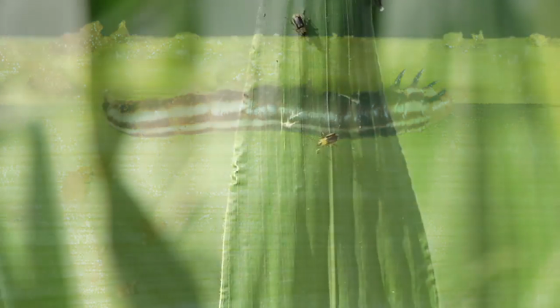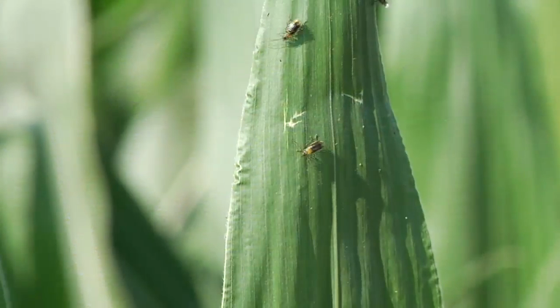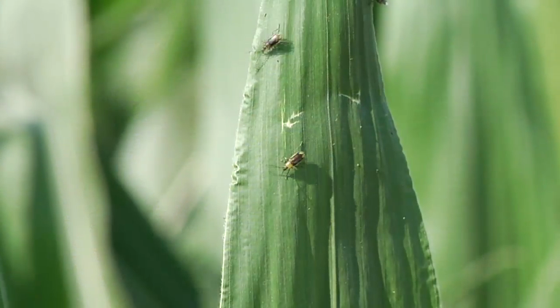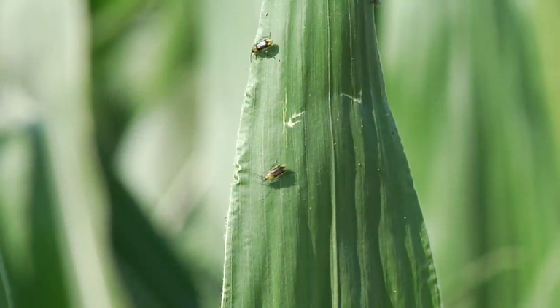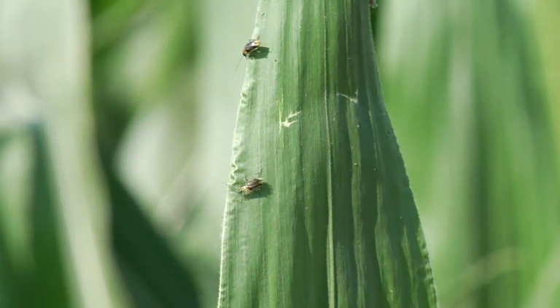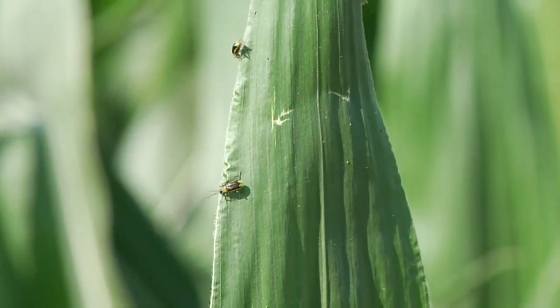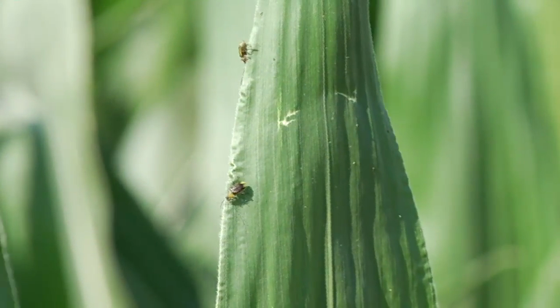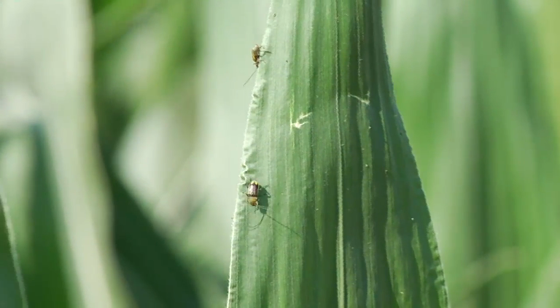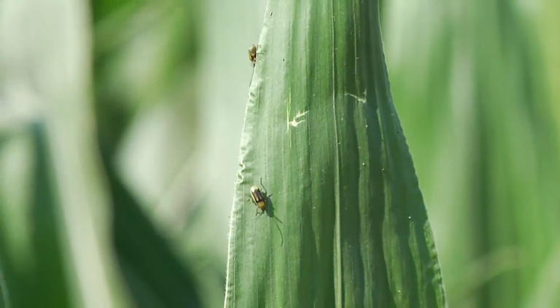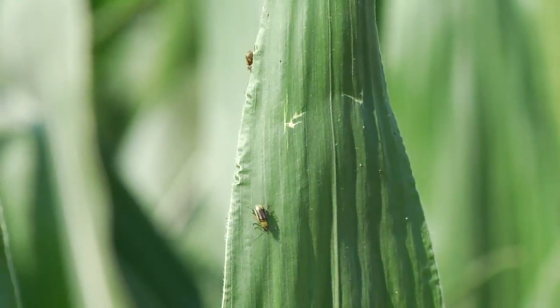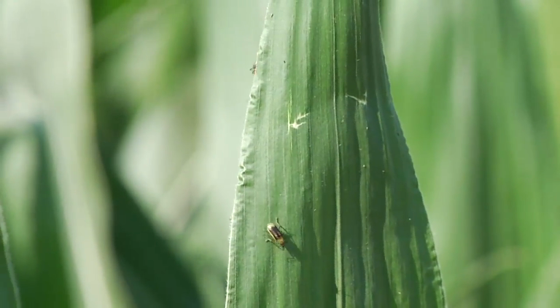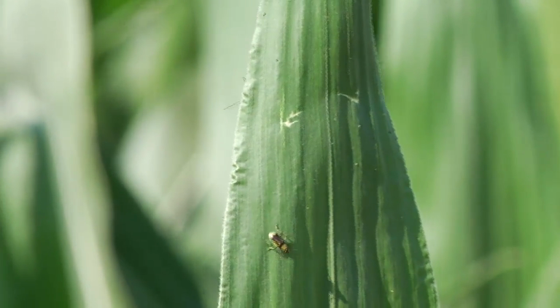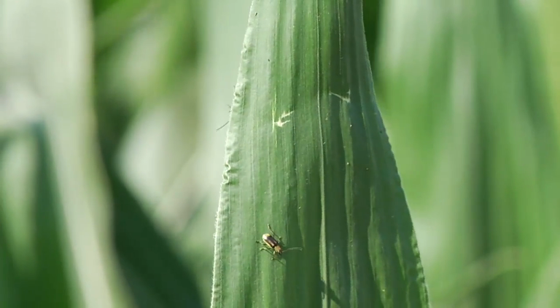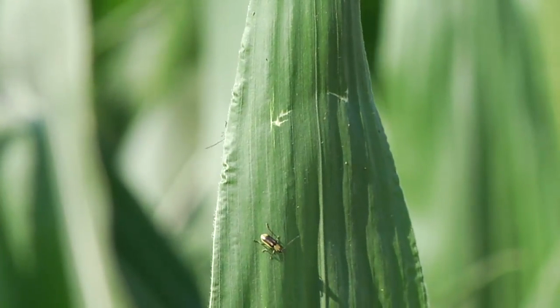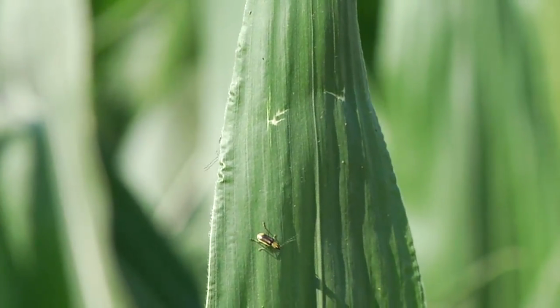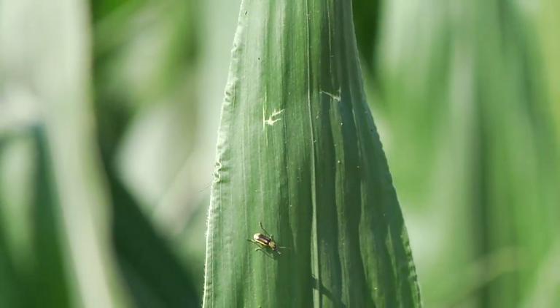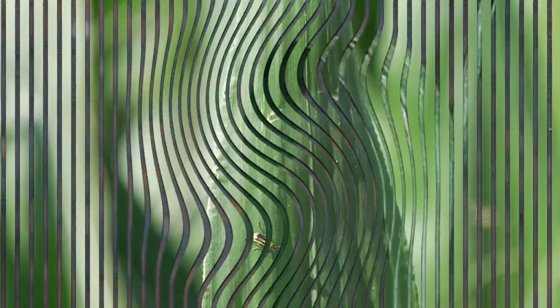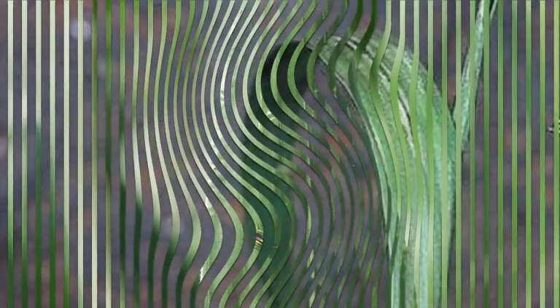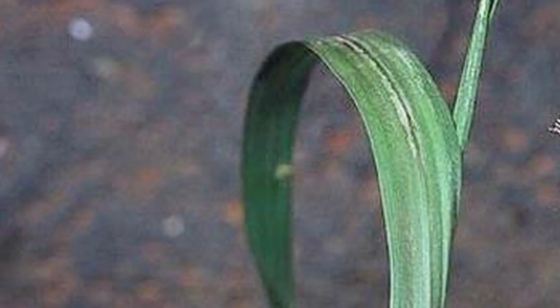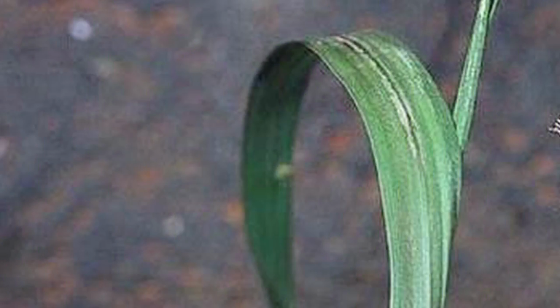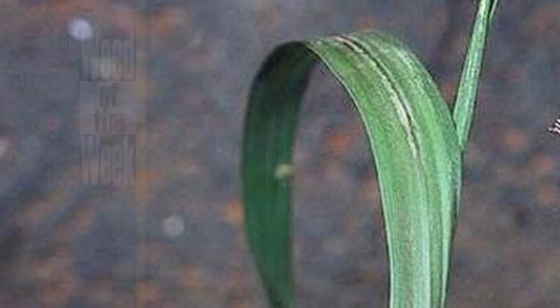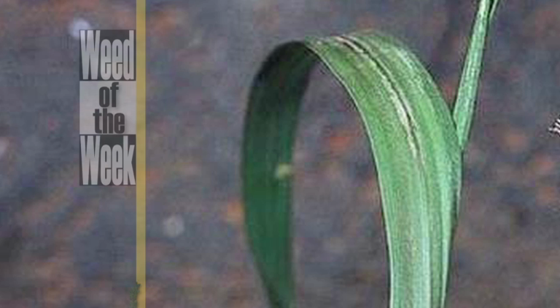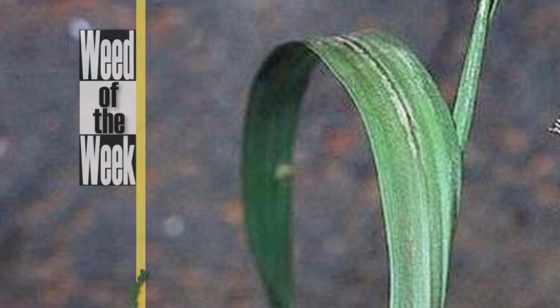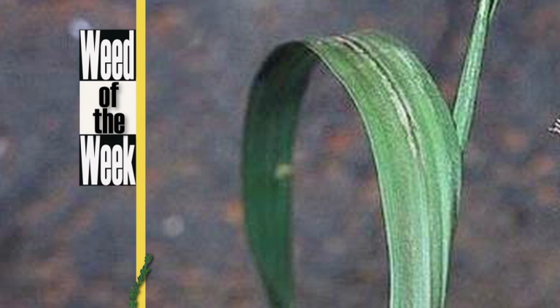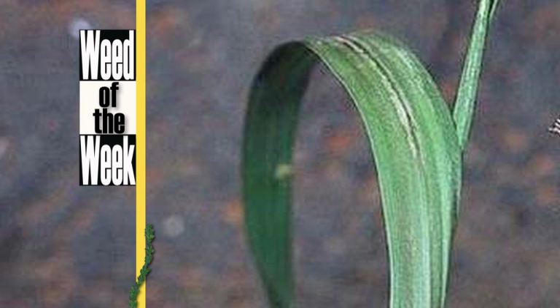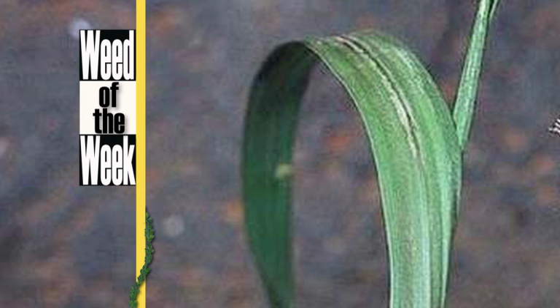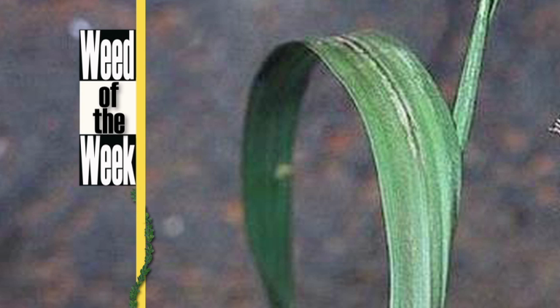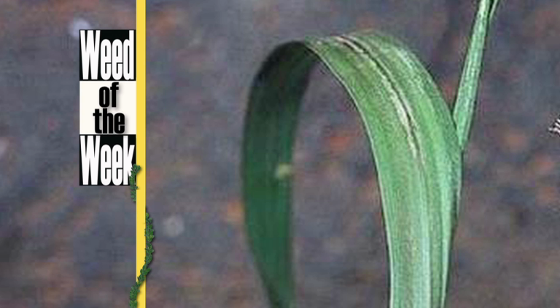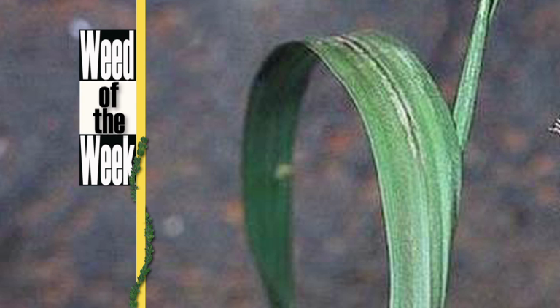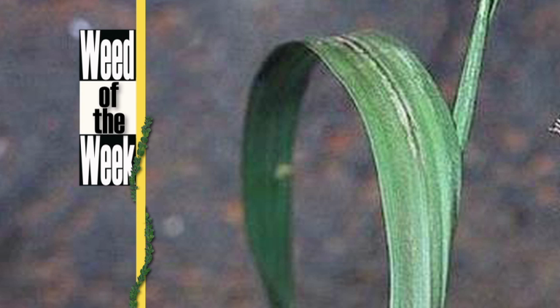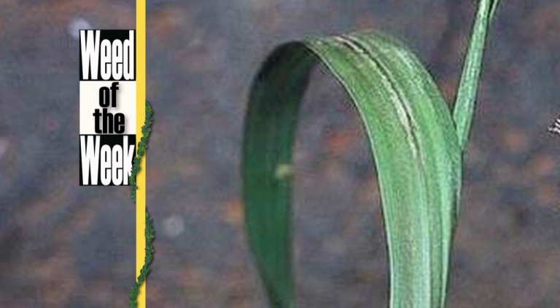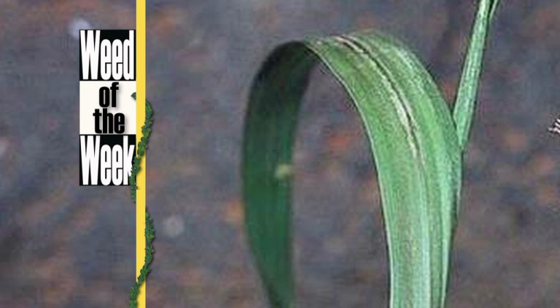These insects can do a lot of damage in your field if left untreated — as can our Weed of the Week. Can you identify this week's weed?